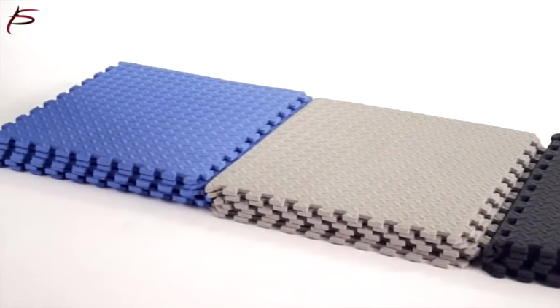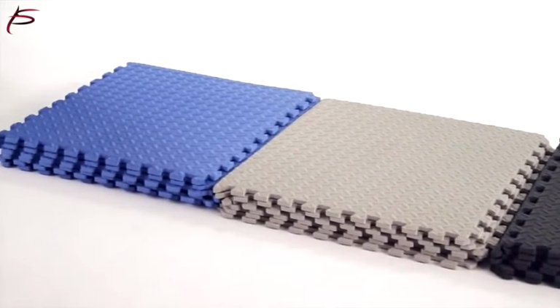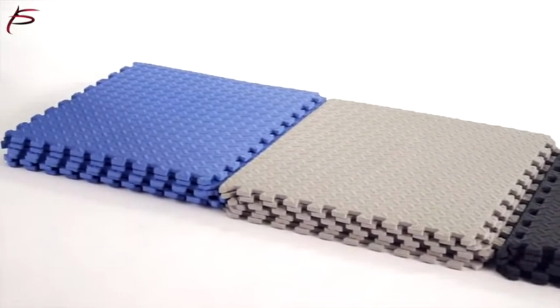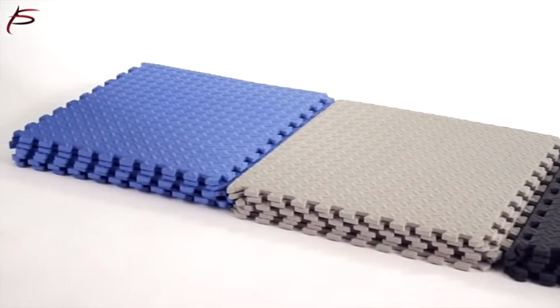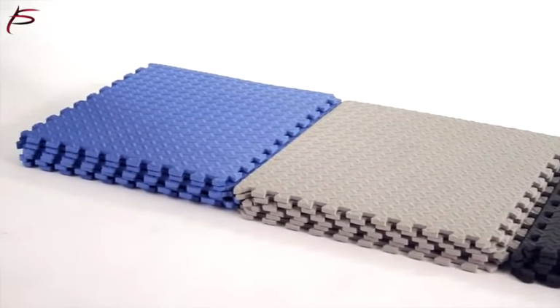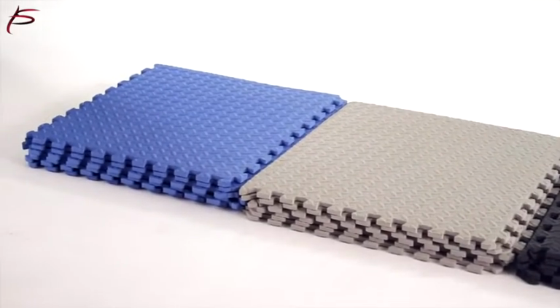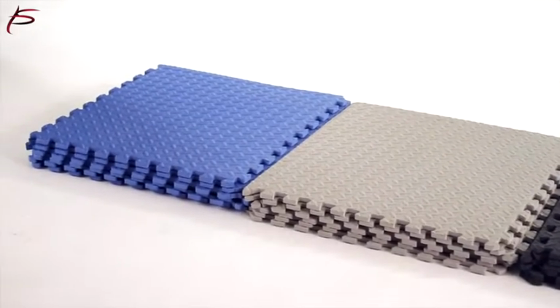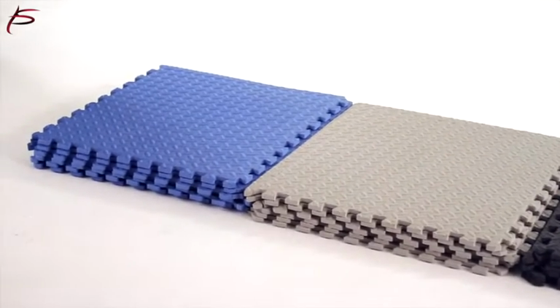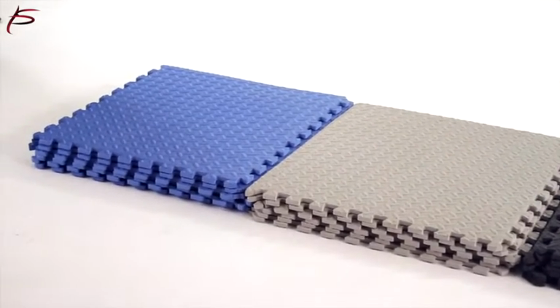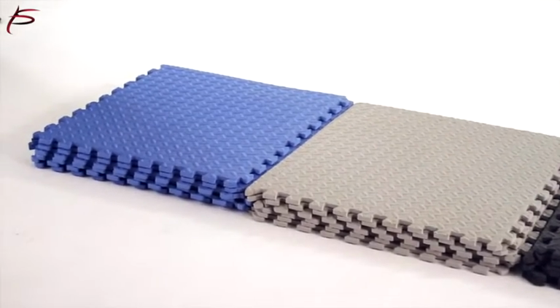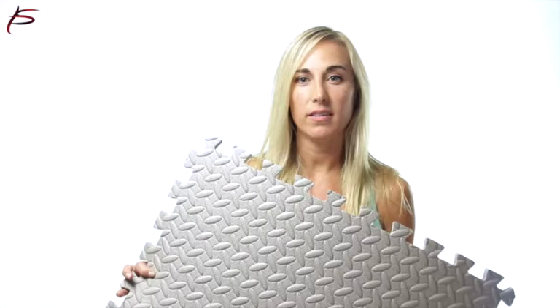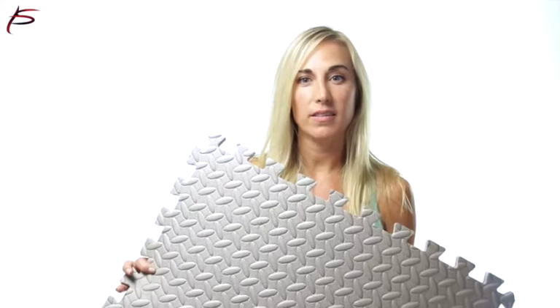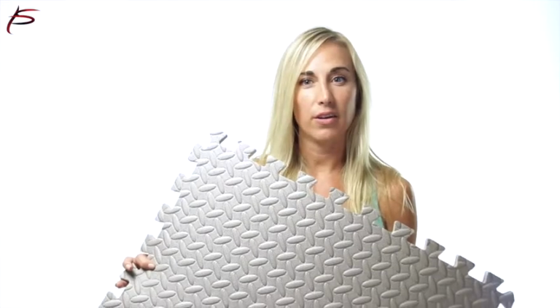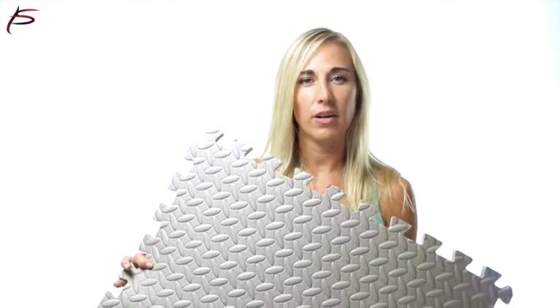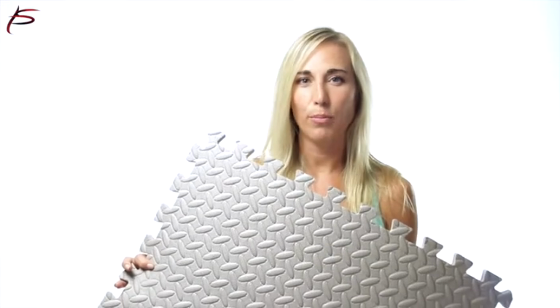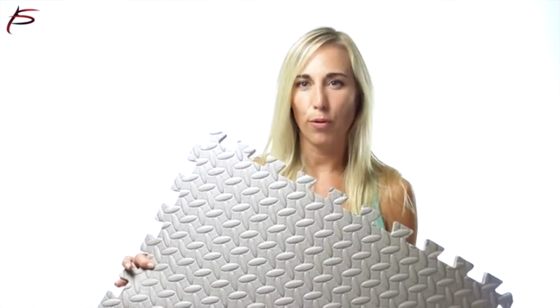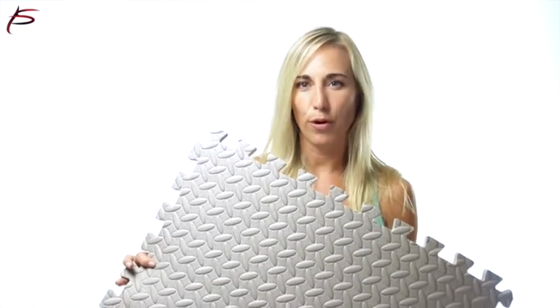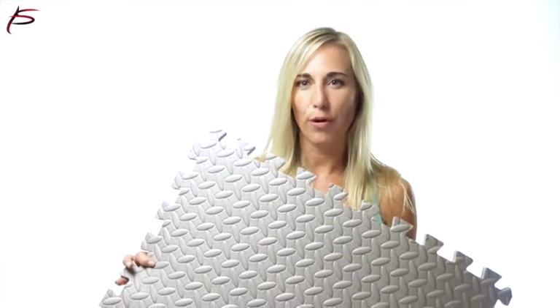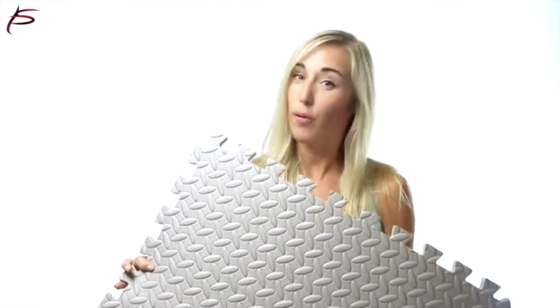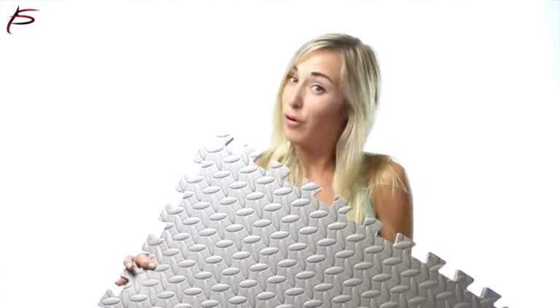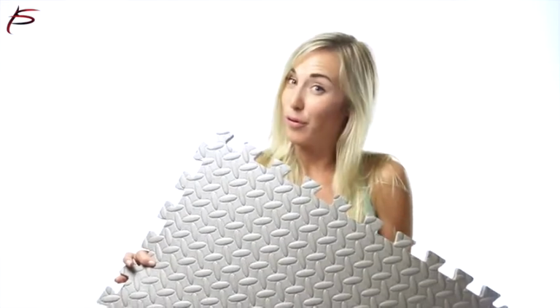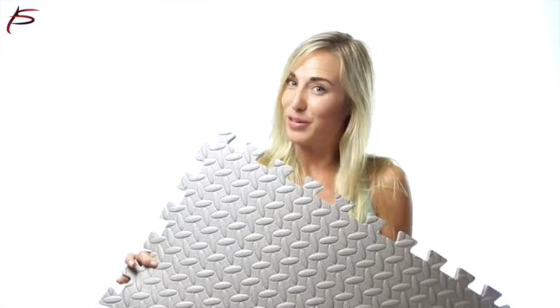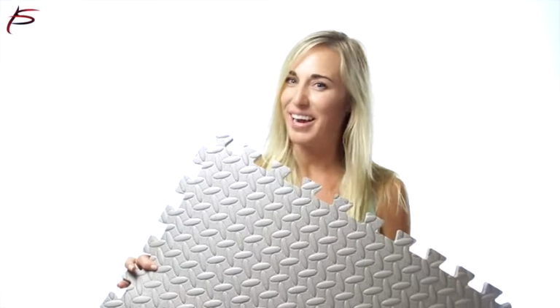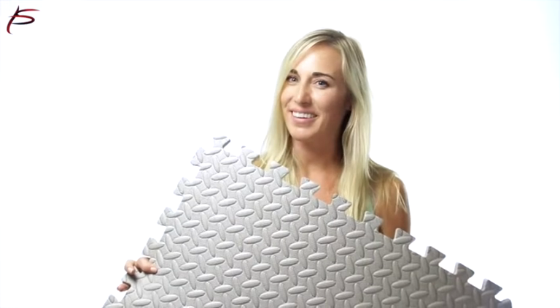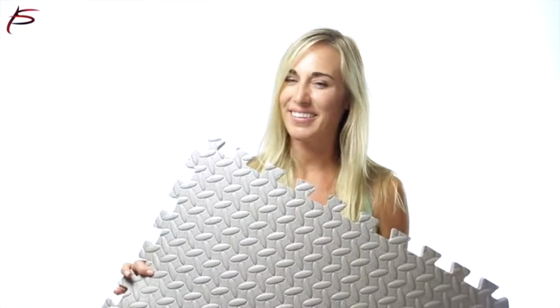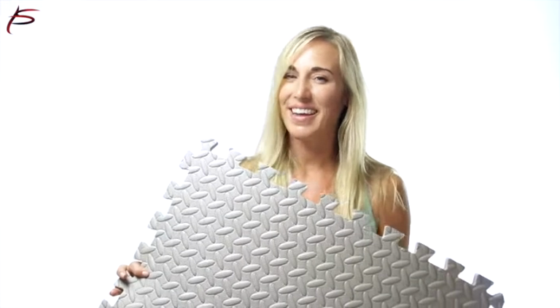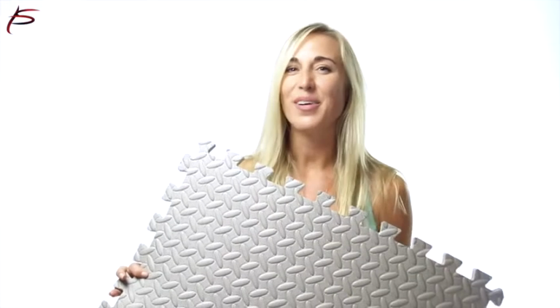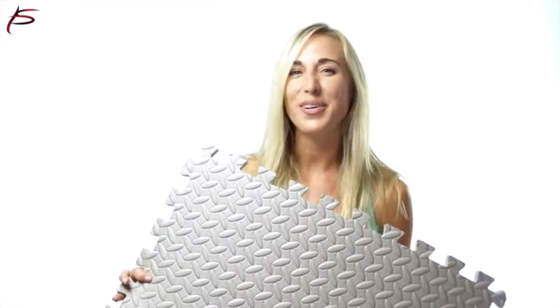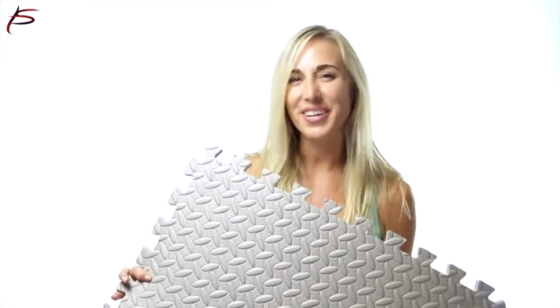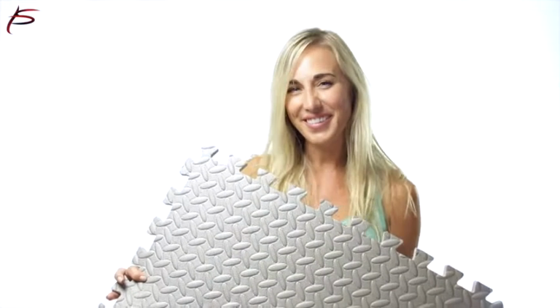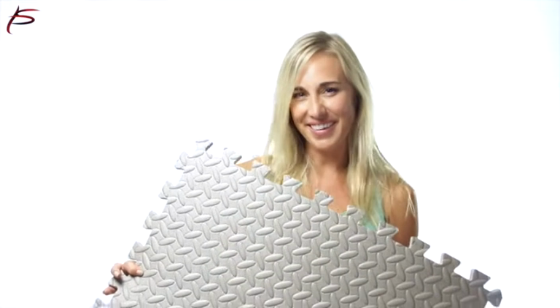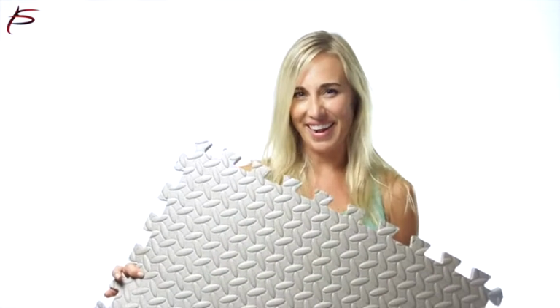Each tile can be used as a center, a border, or a corner tile. Order yours today.